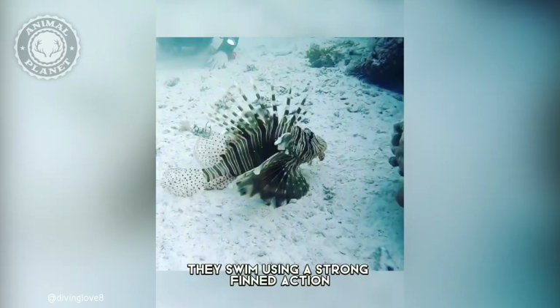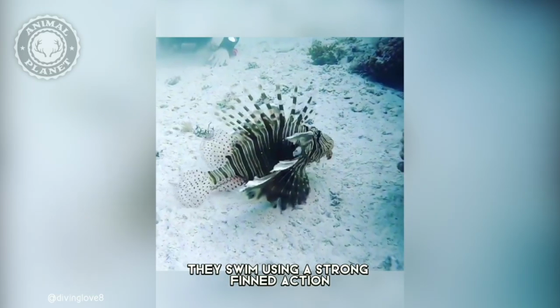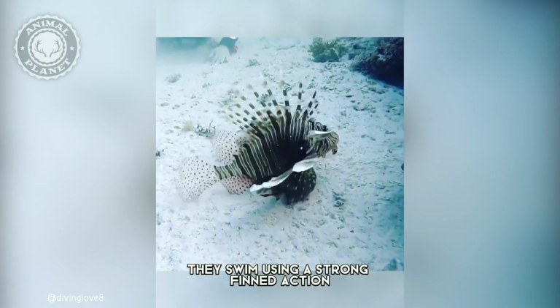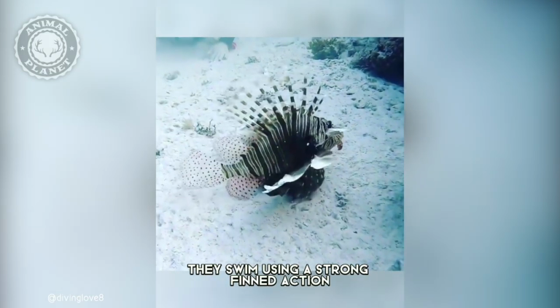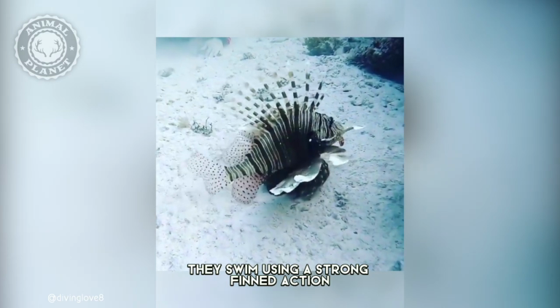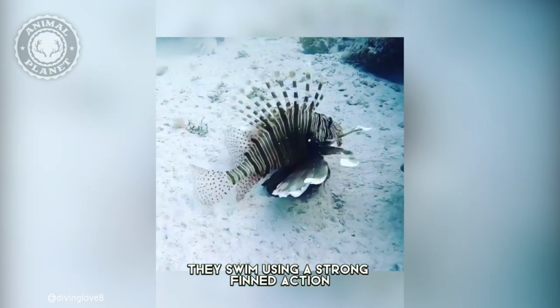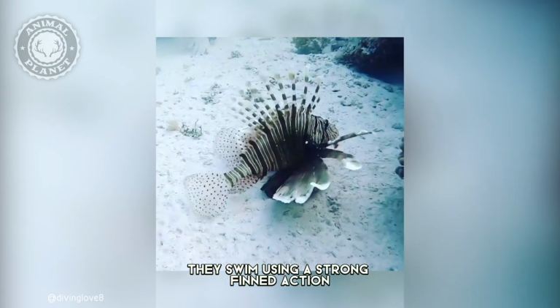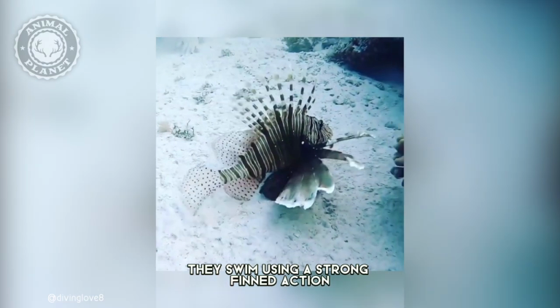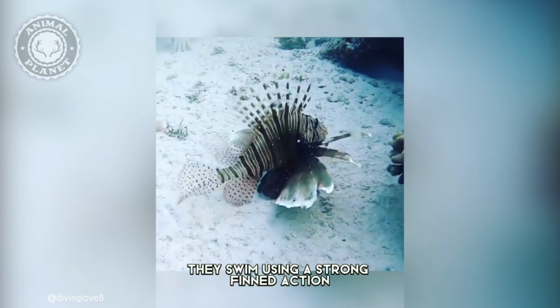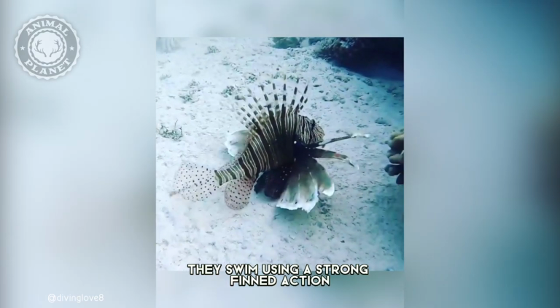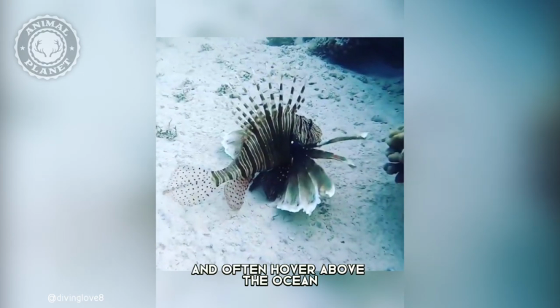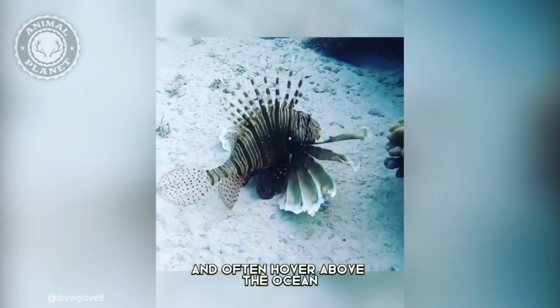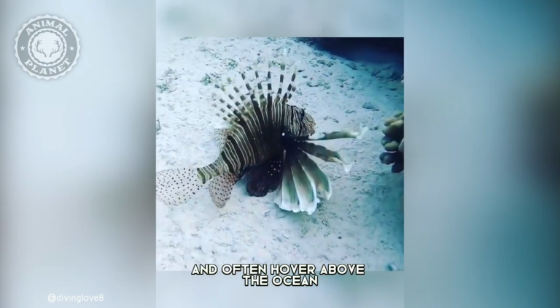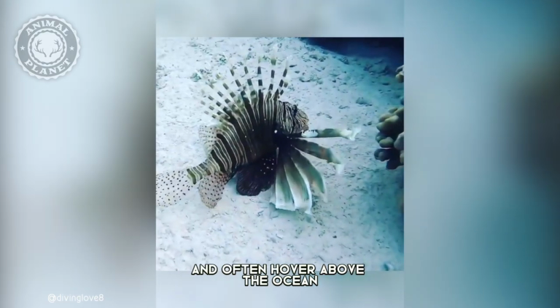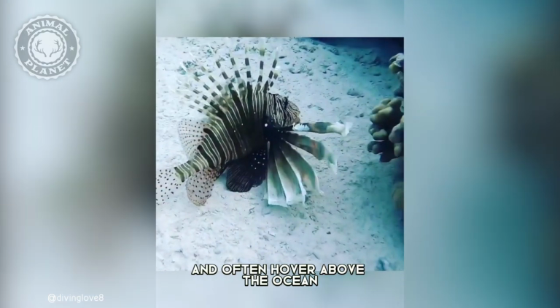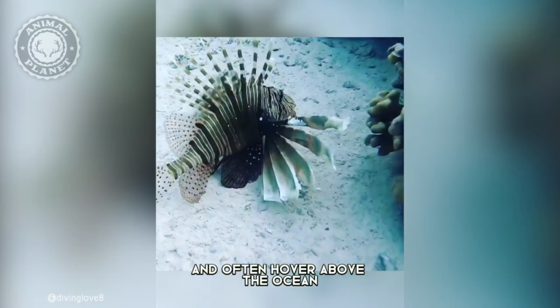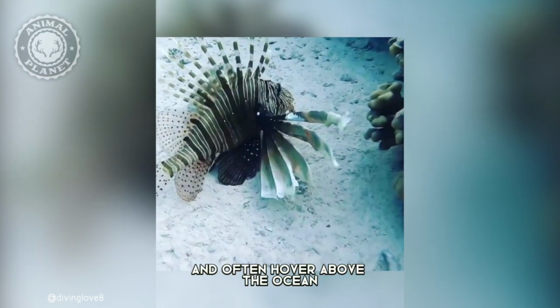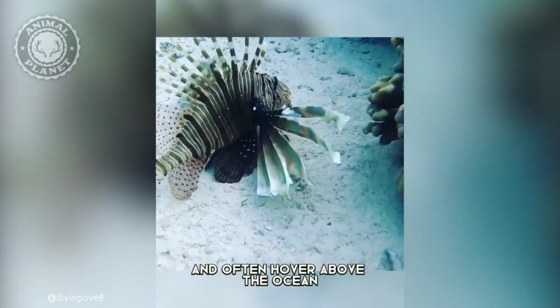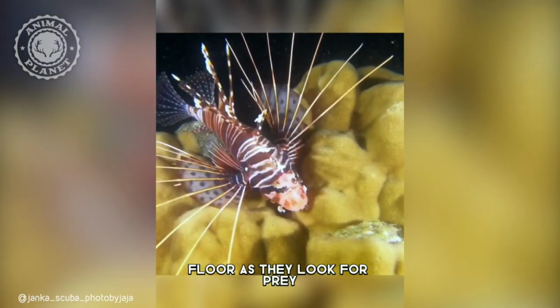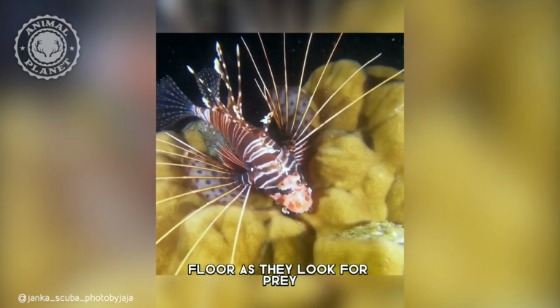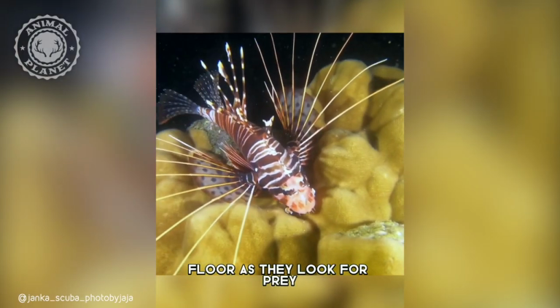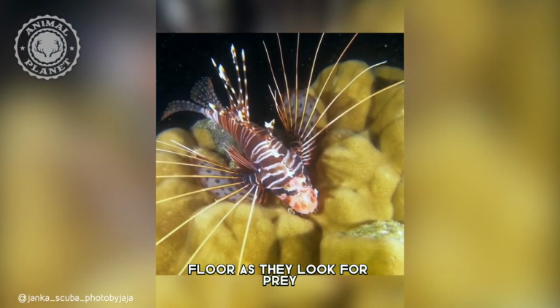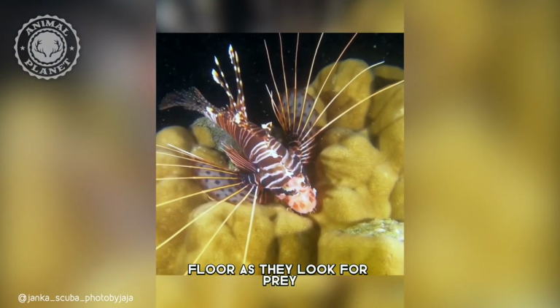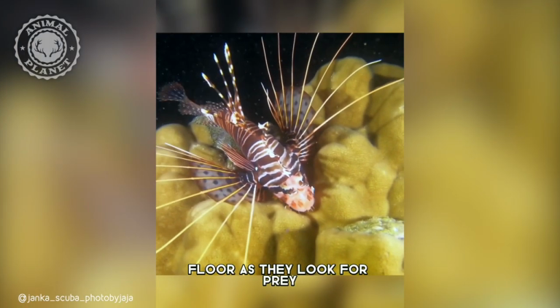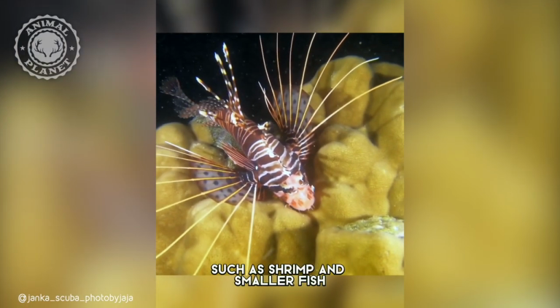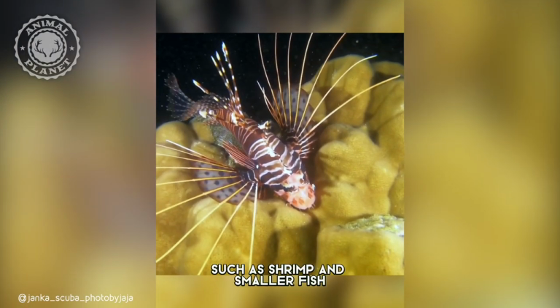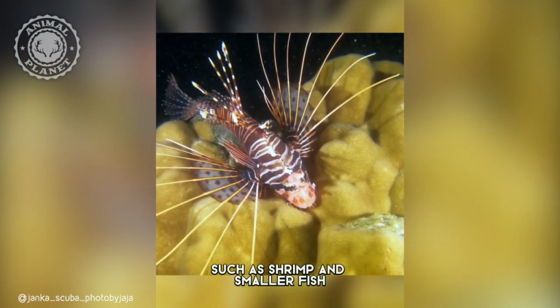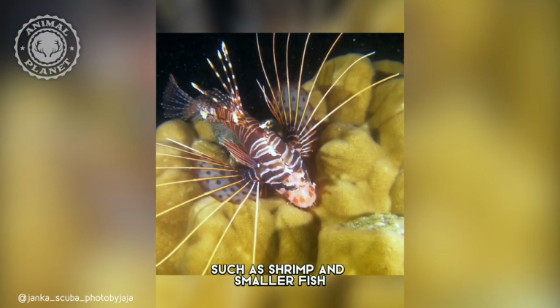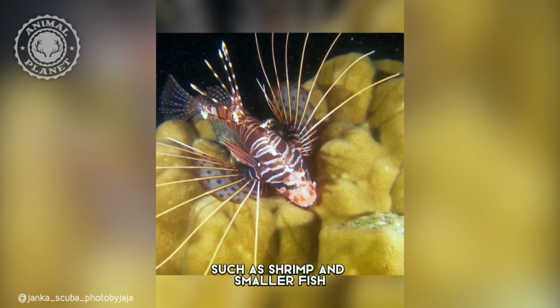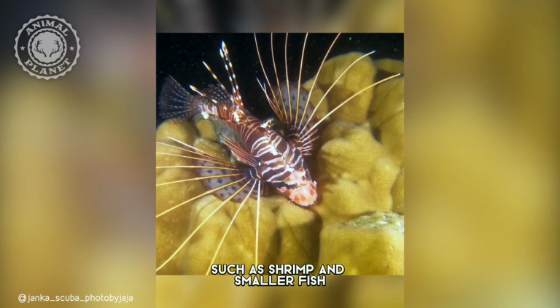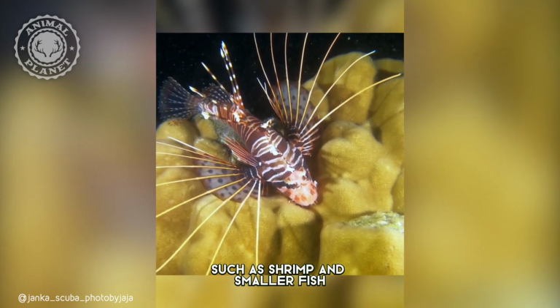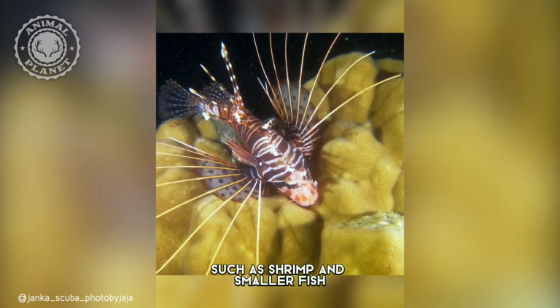They swim using a strong fin action, and often hover above the ocean floor as they look for prey such as shrimp and smaller fish.